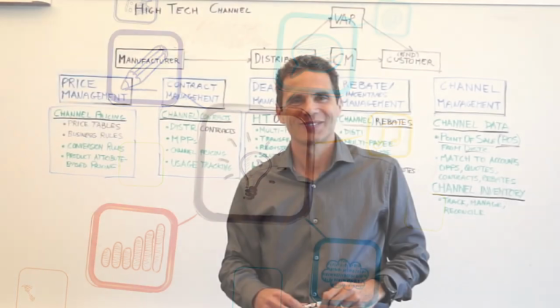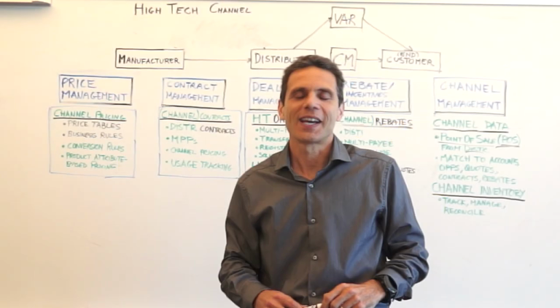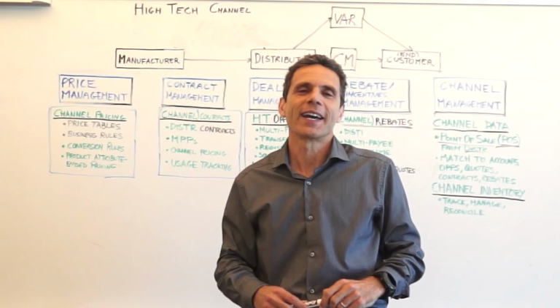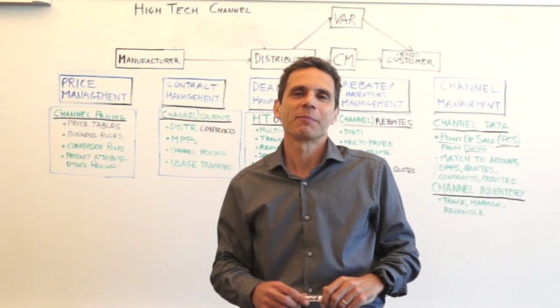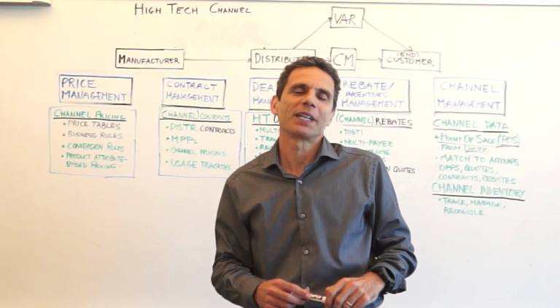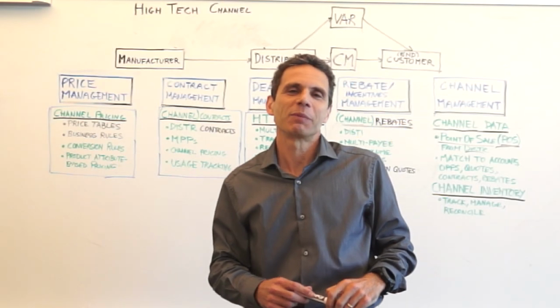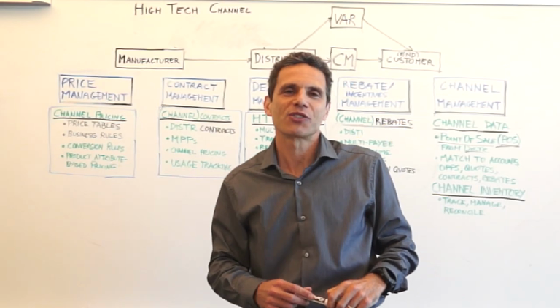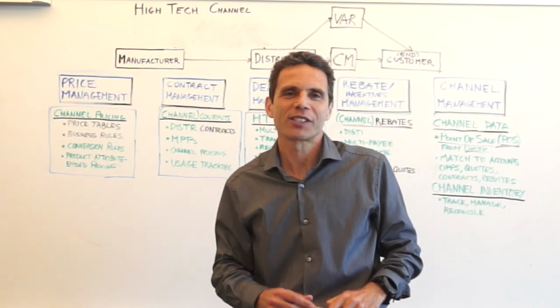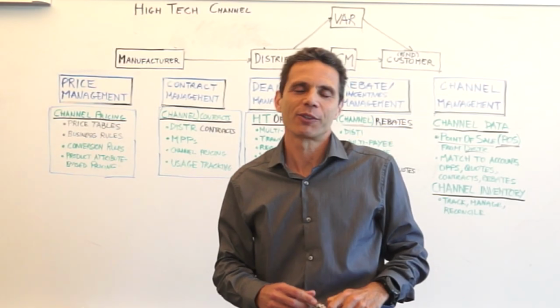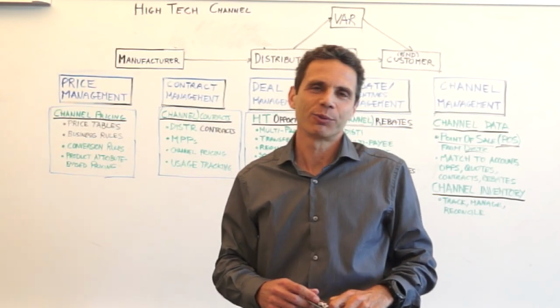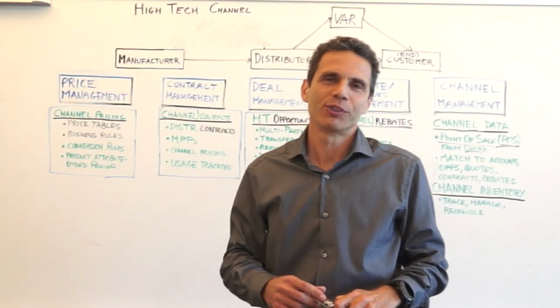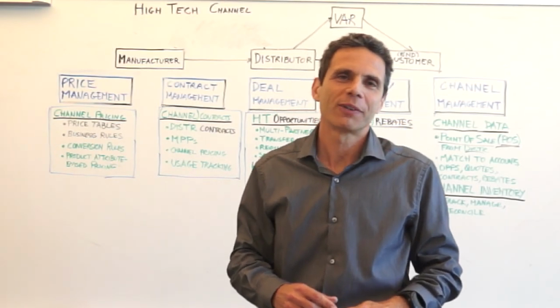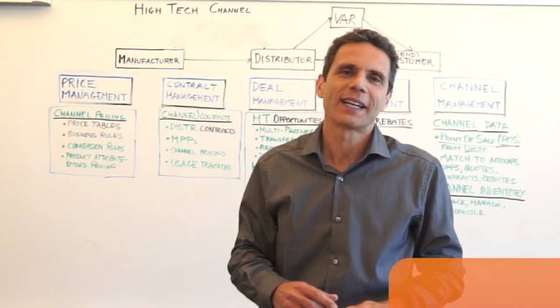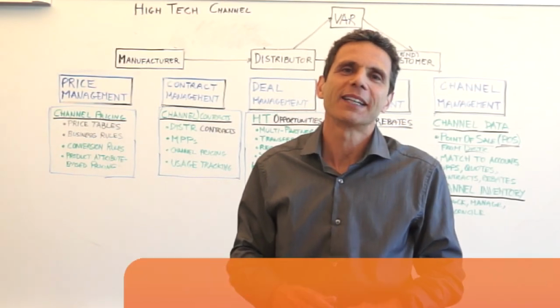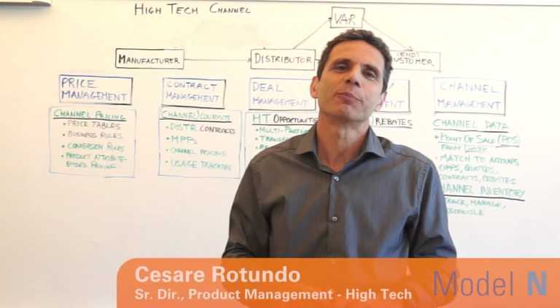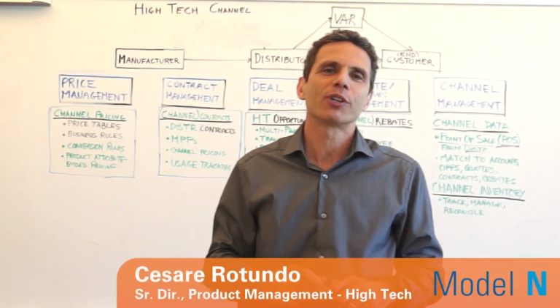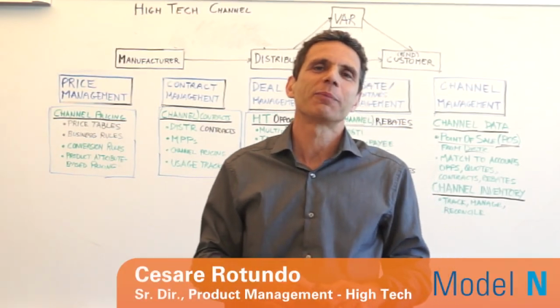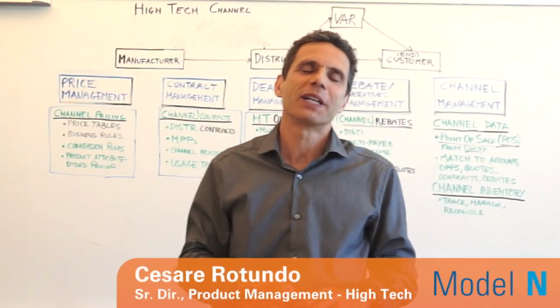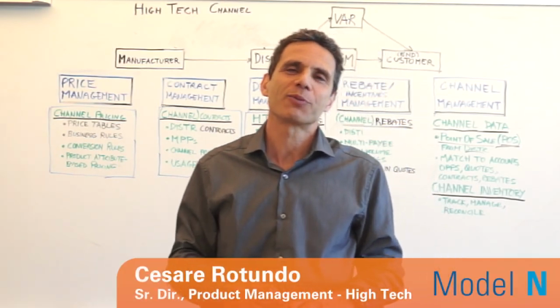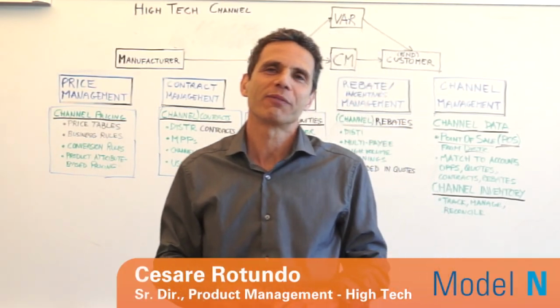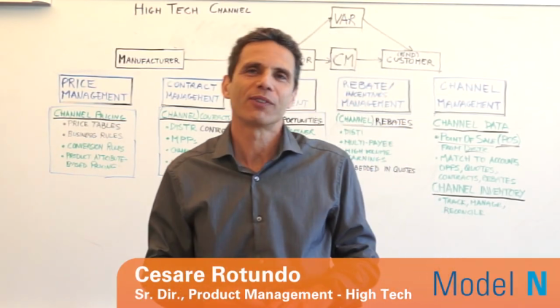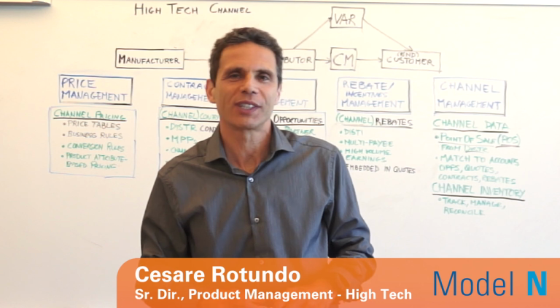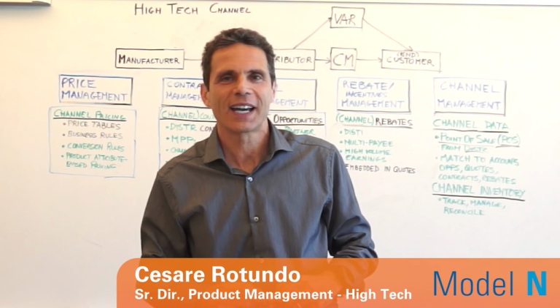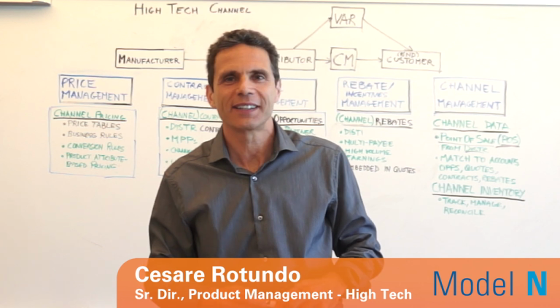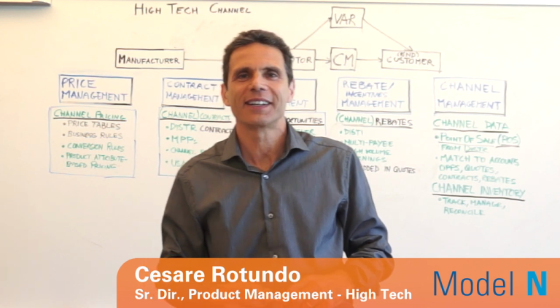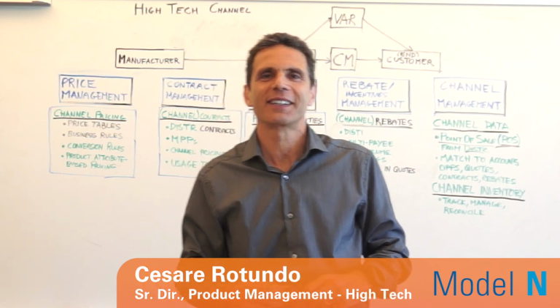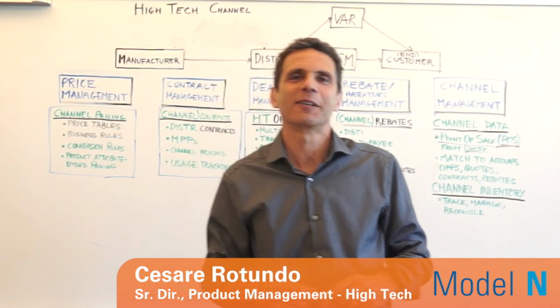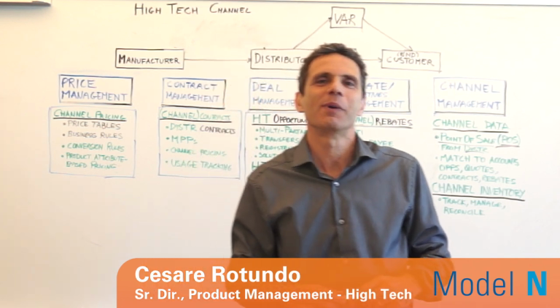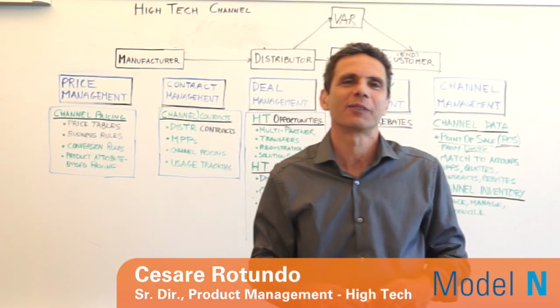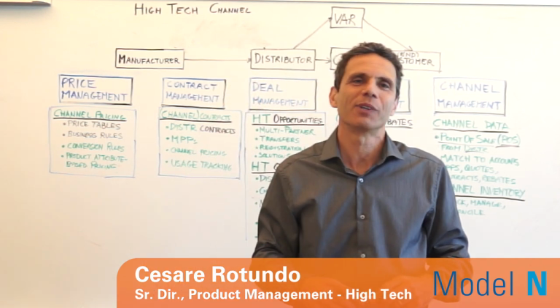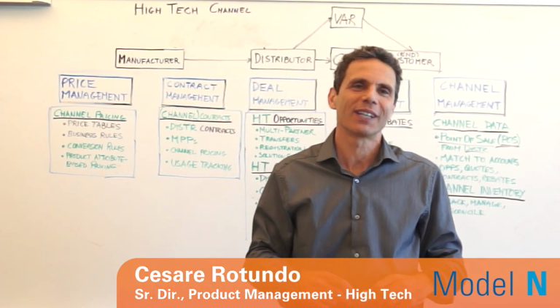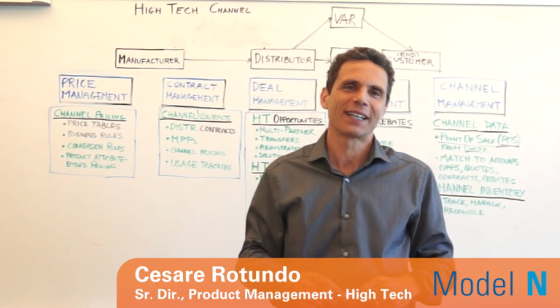Hi, my name is Cesar Rotundo and I lead product management for high-tech at Modeline.